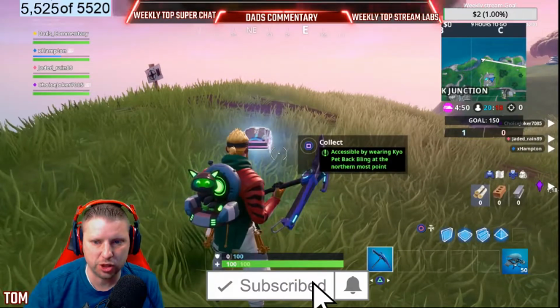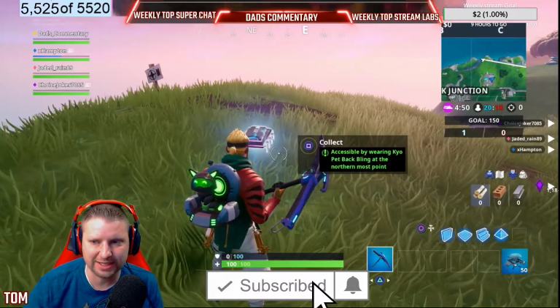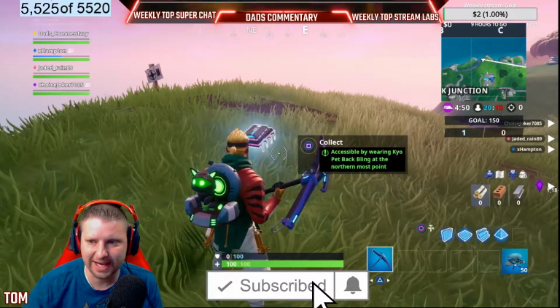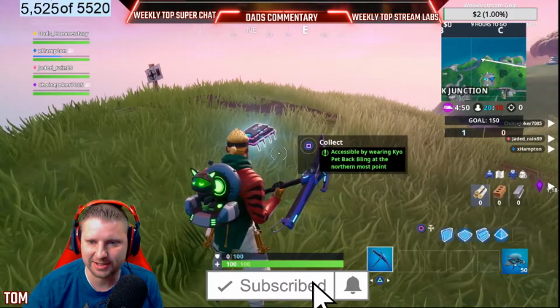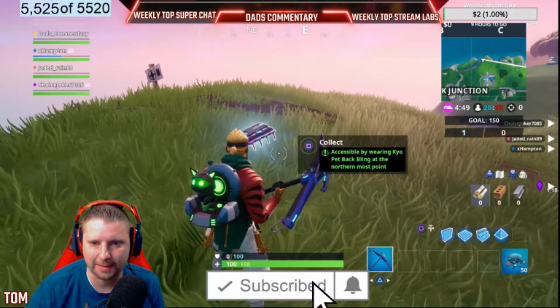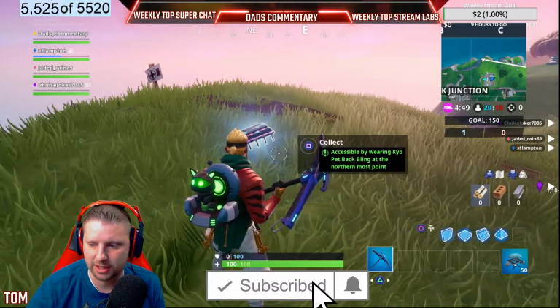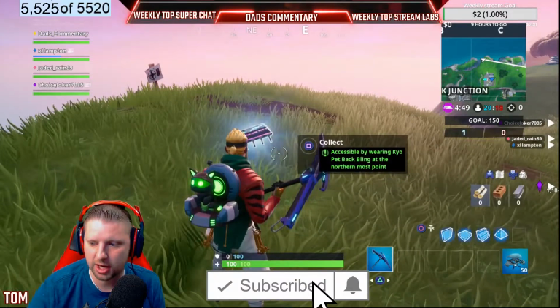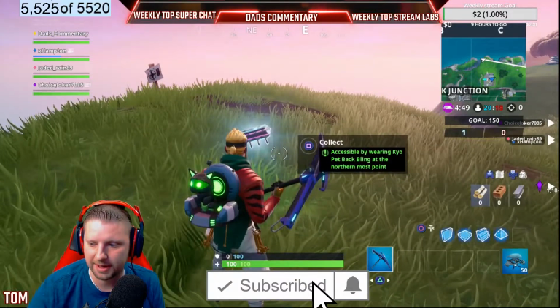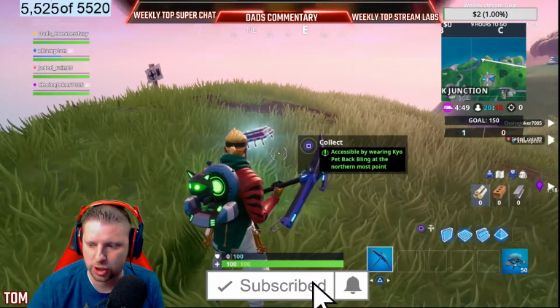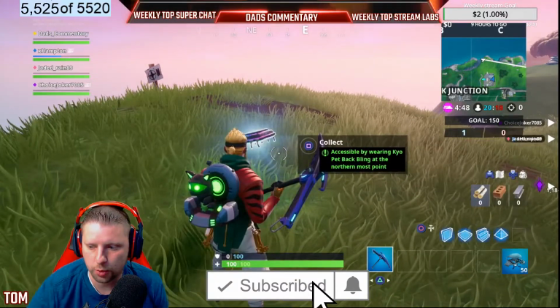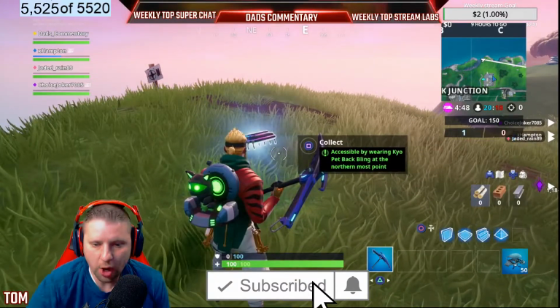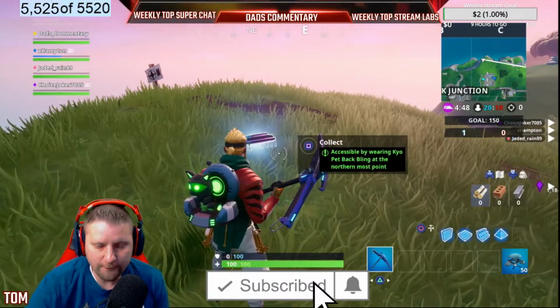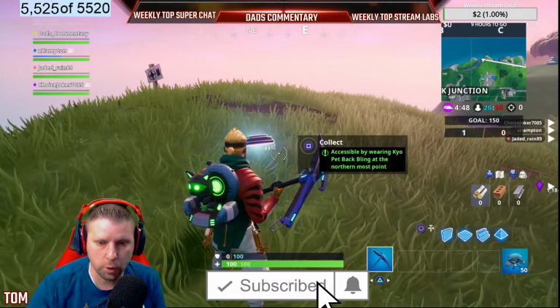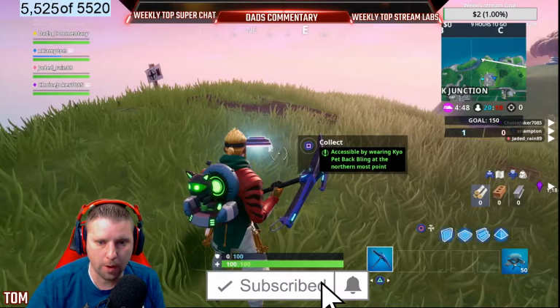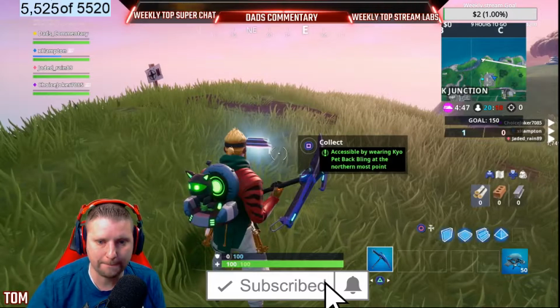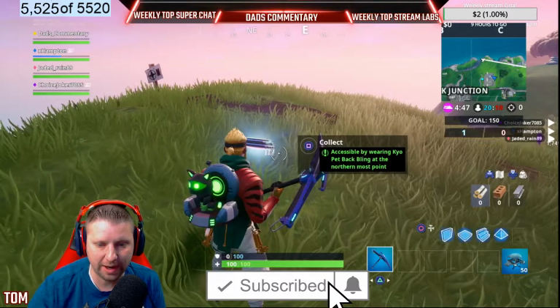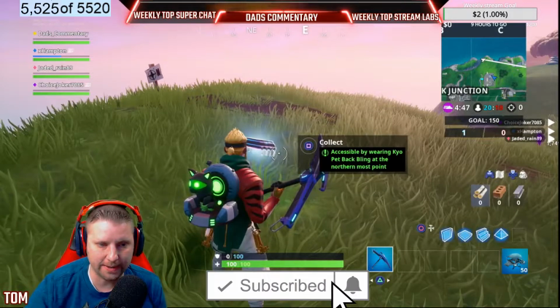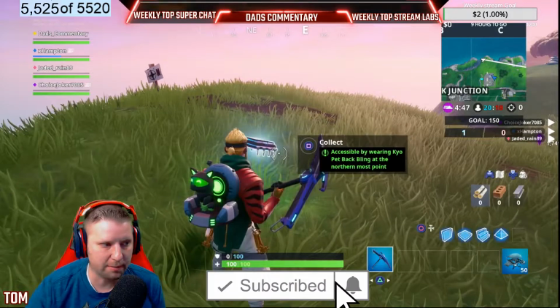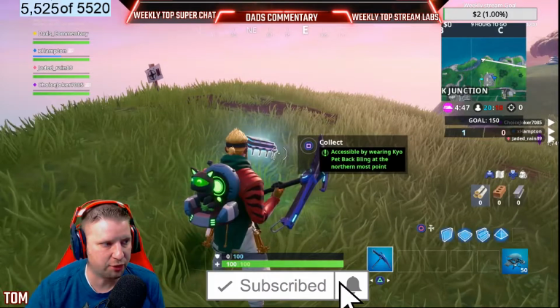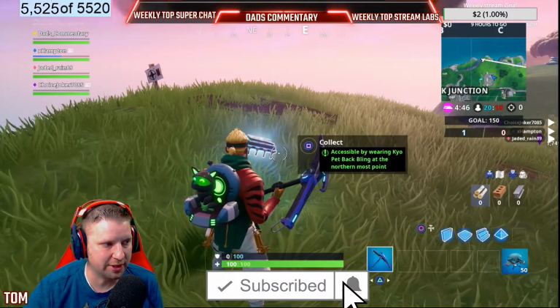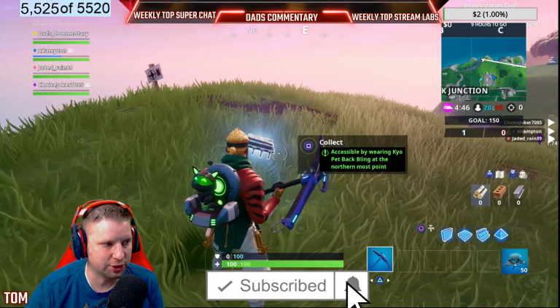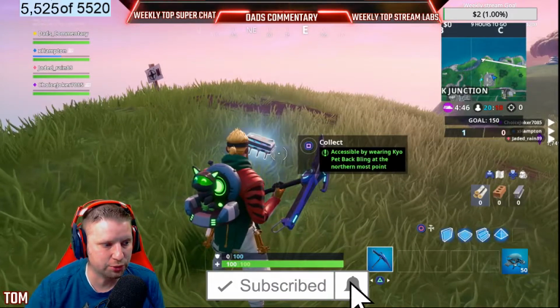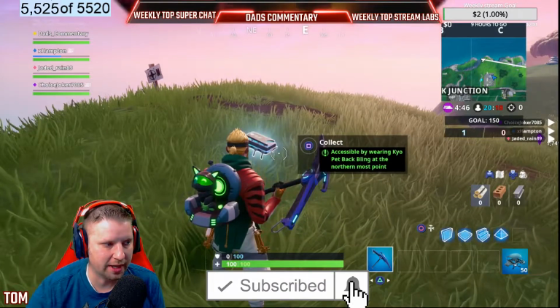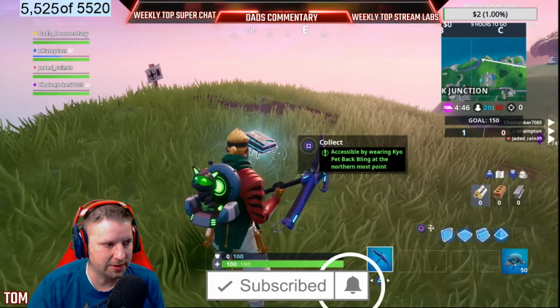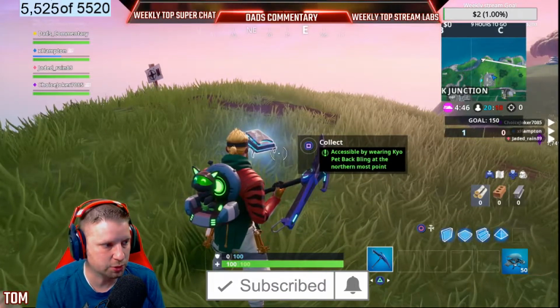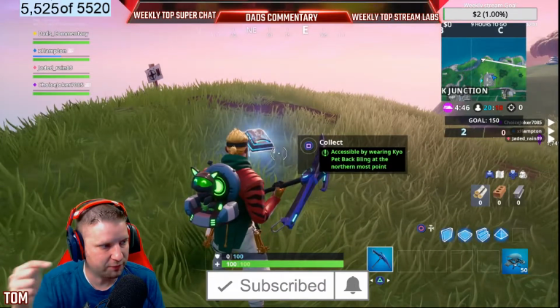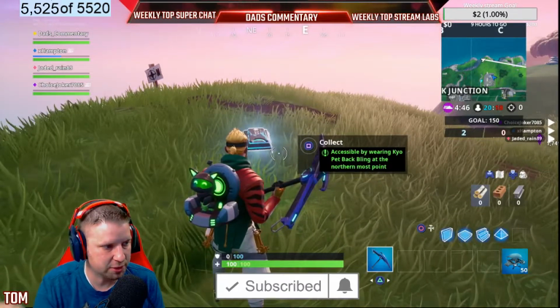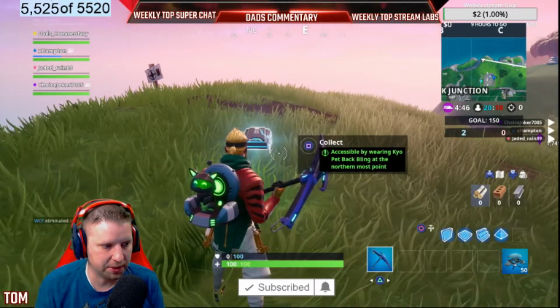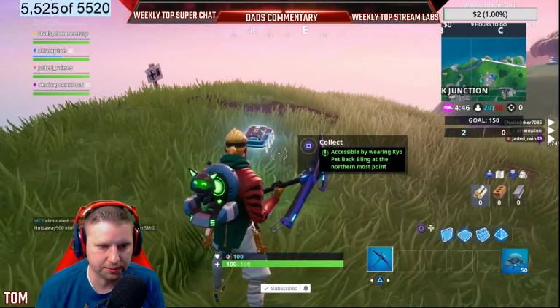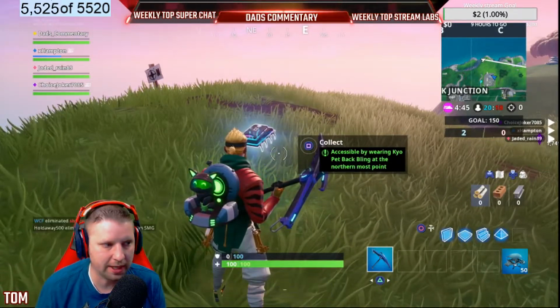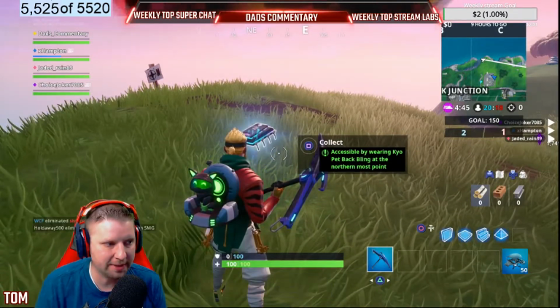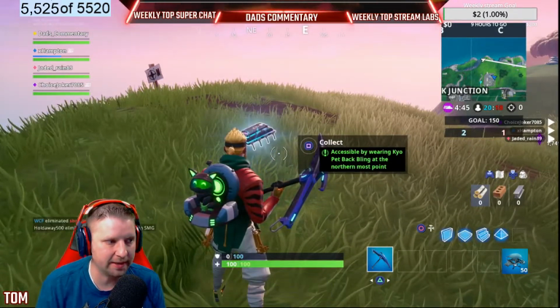This is Dad's Commentary coming at you with Fort Bite number 32. Waiting for this bell to ring, and I'm gonna end it.